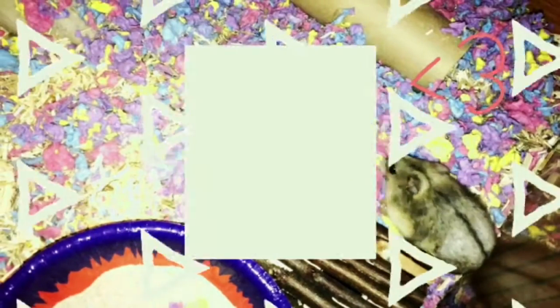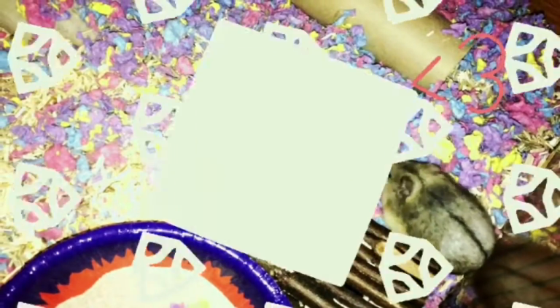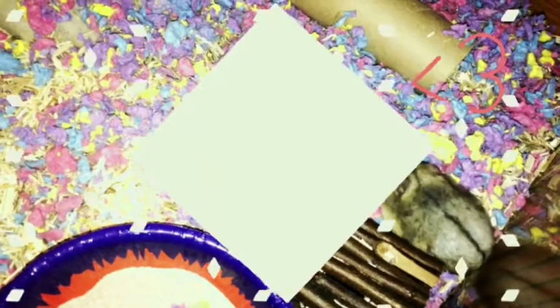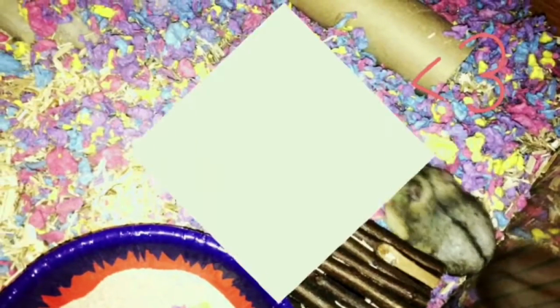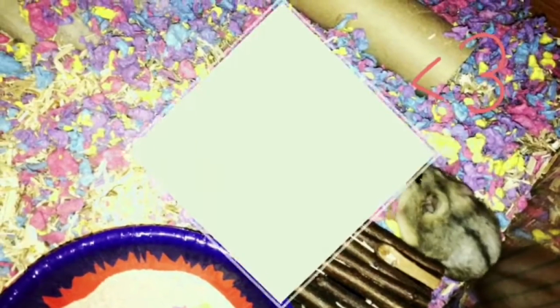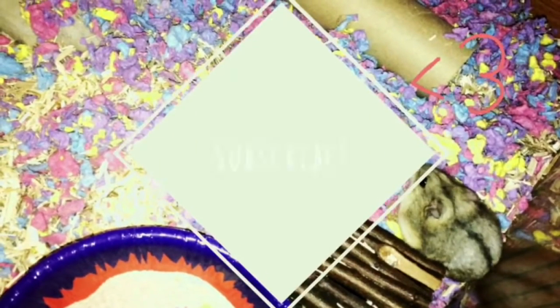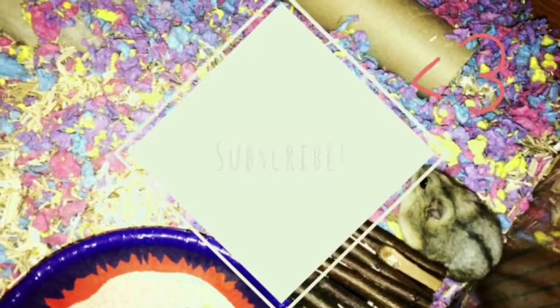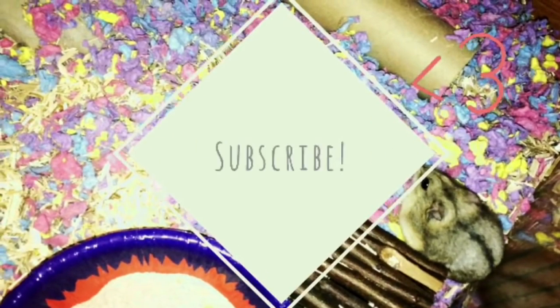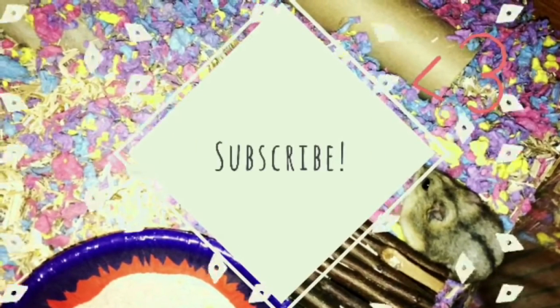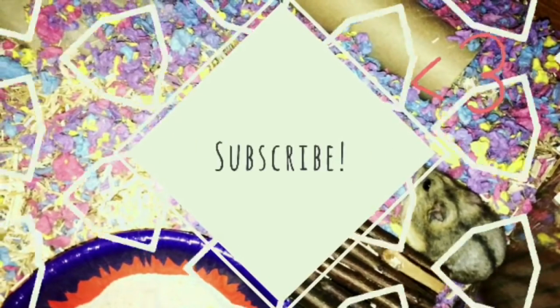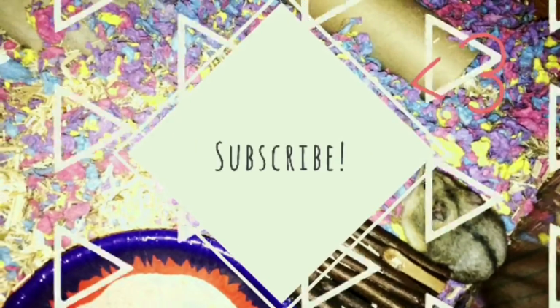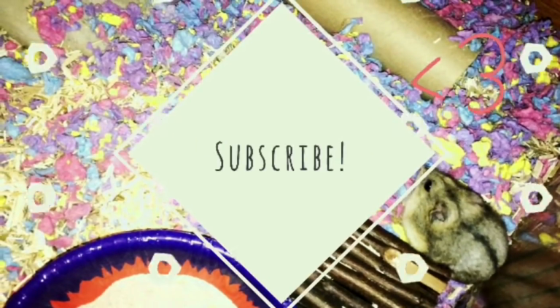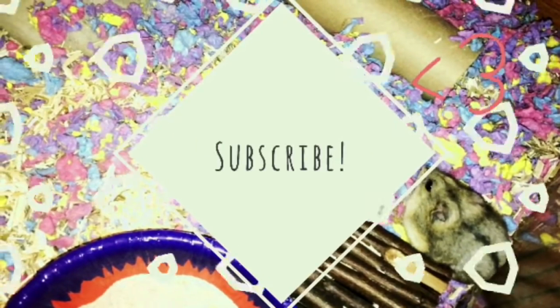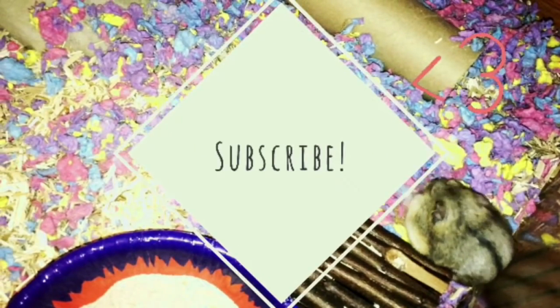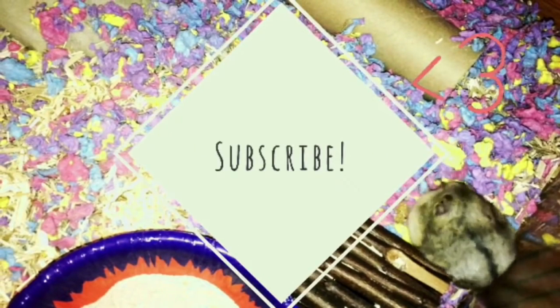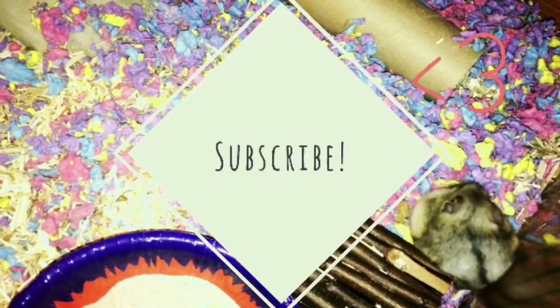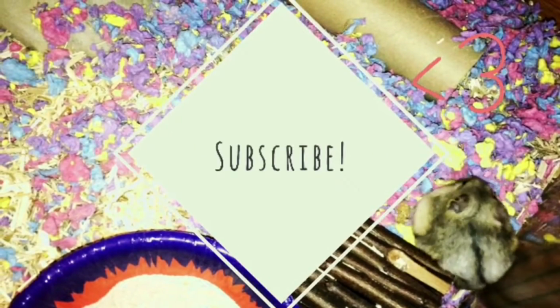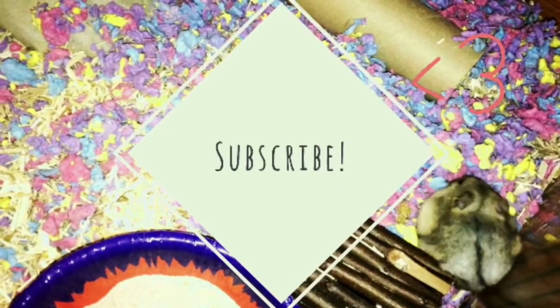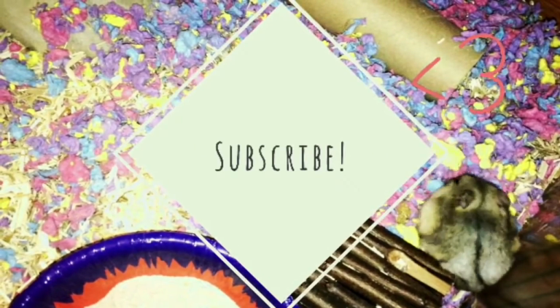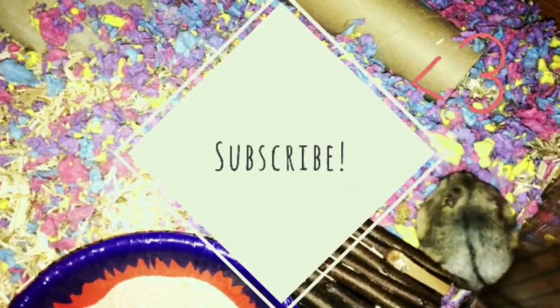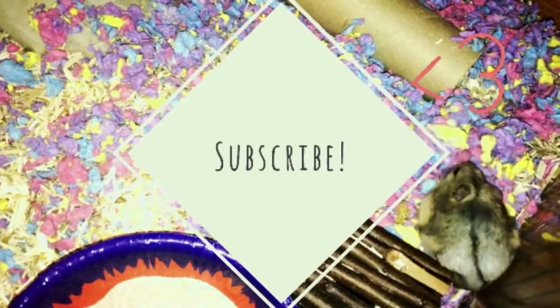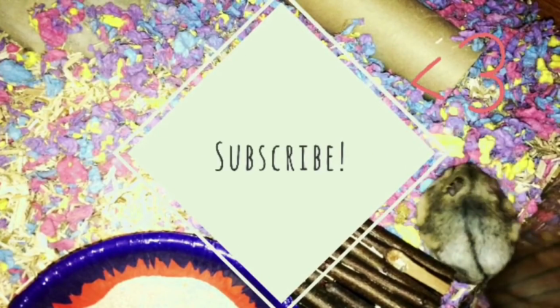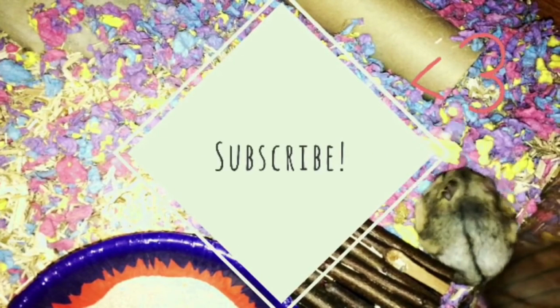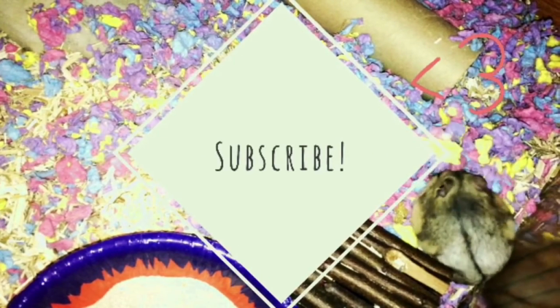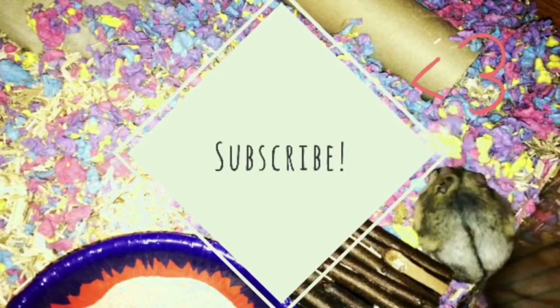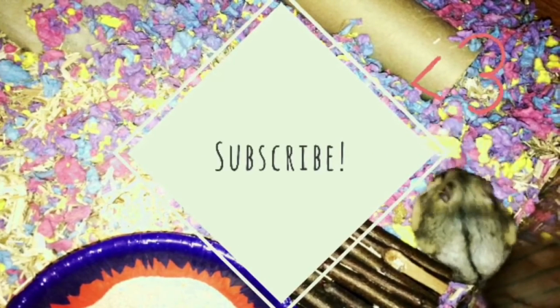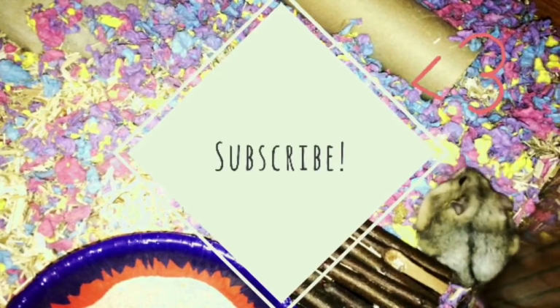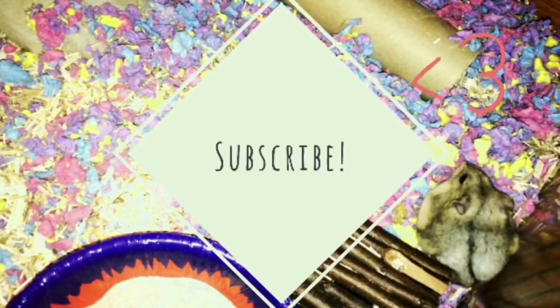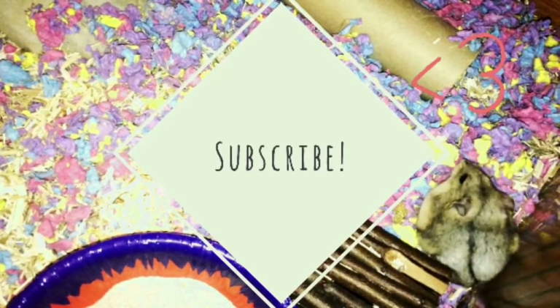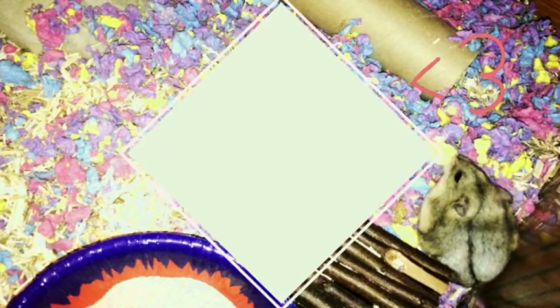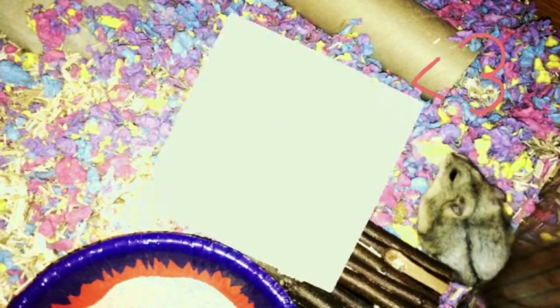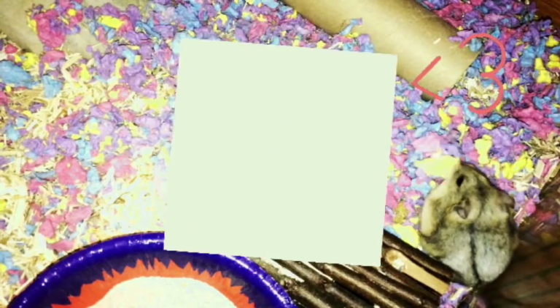That's it for the video, I hope you all enjoyed it and hopefully you learned something new.